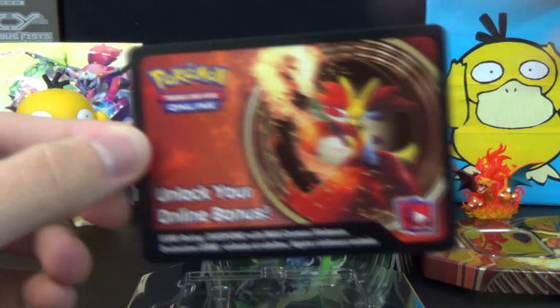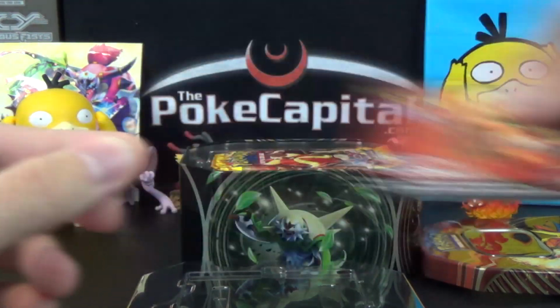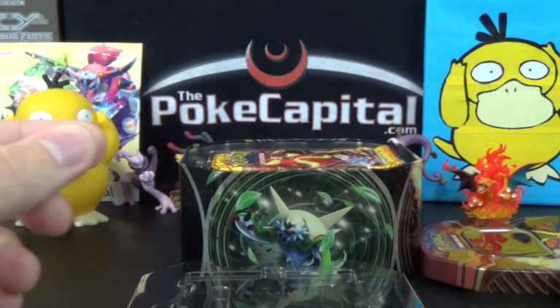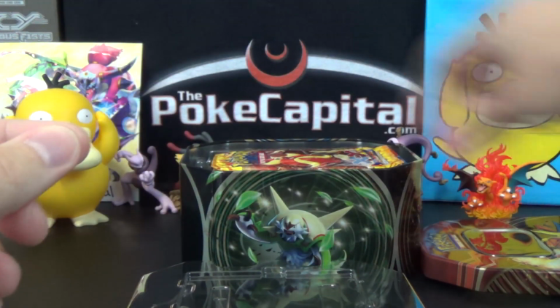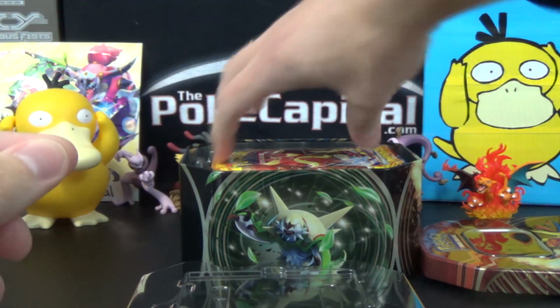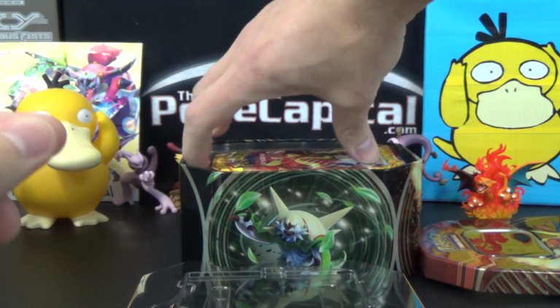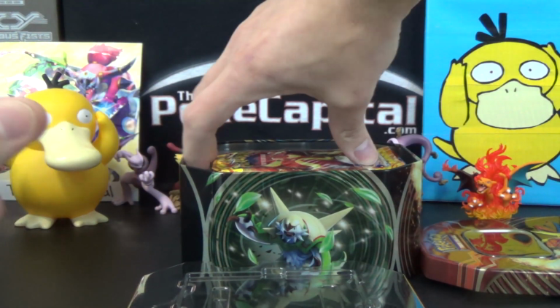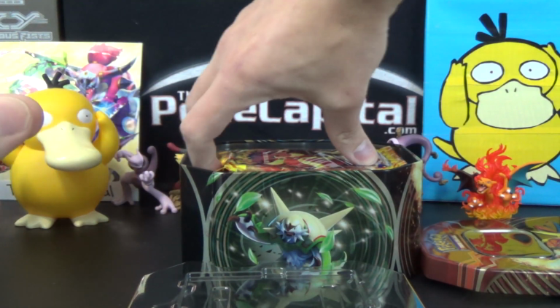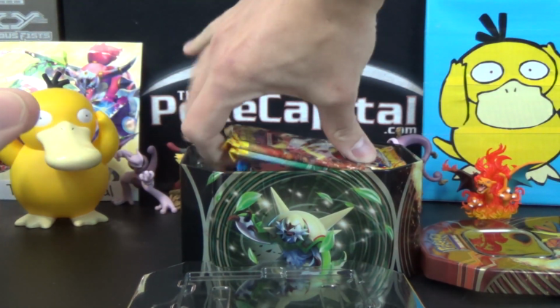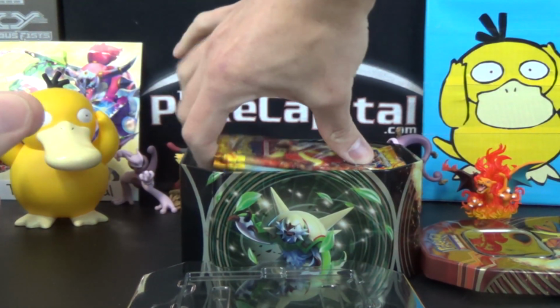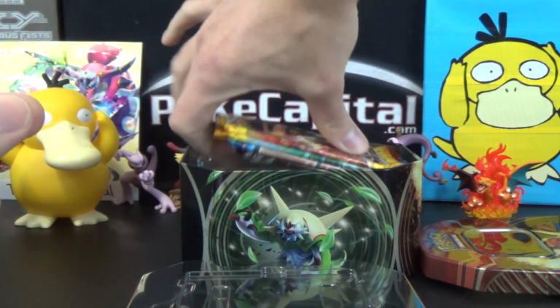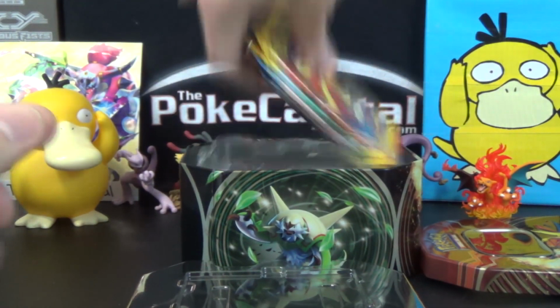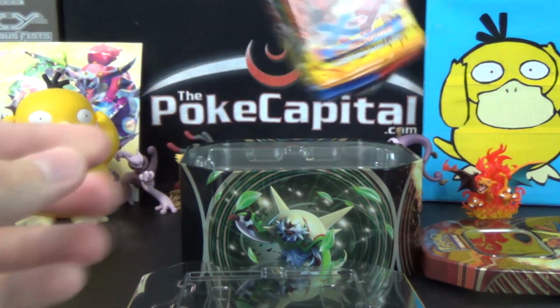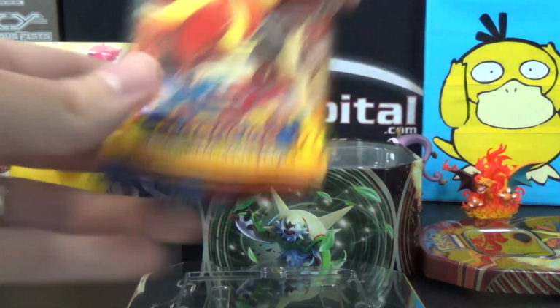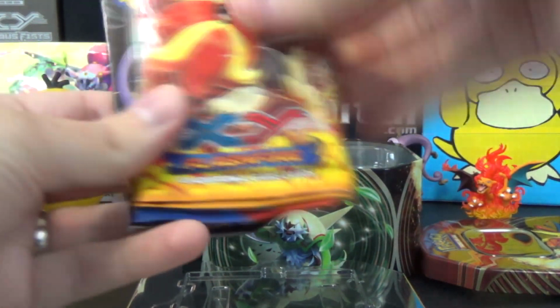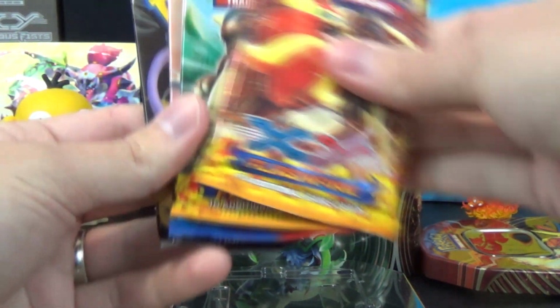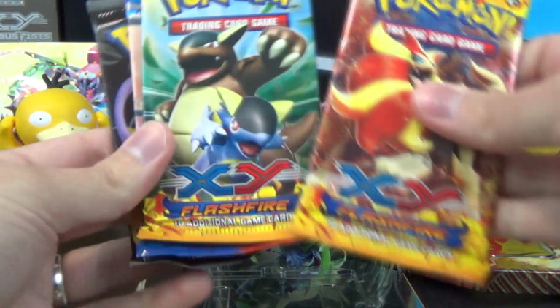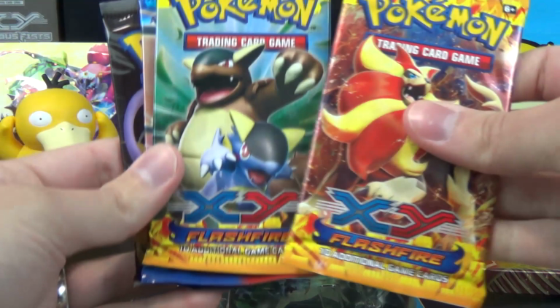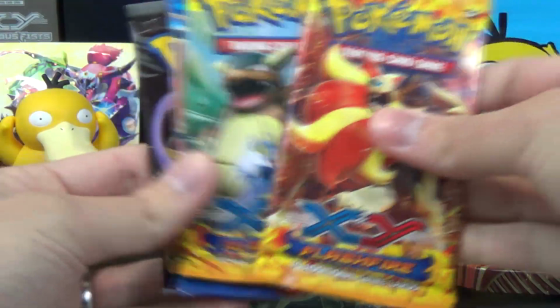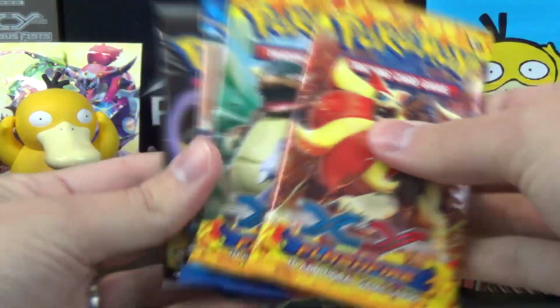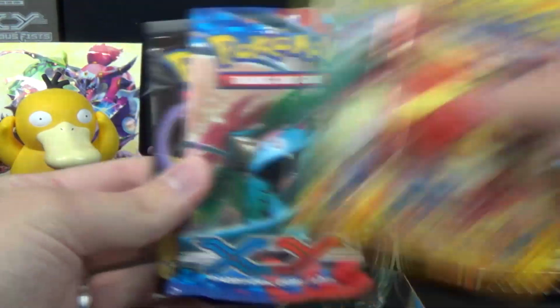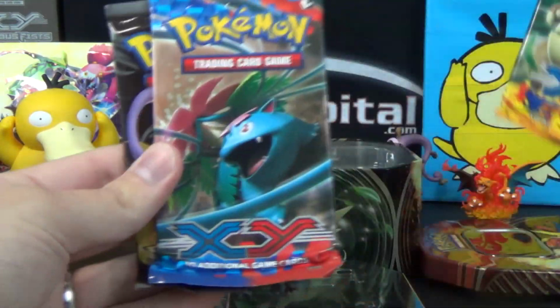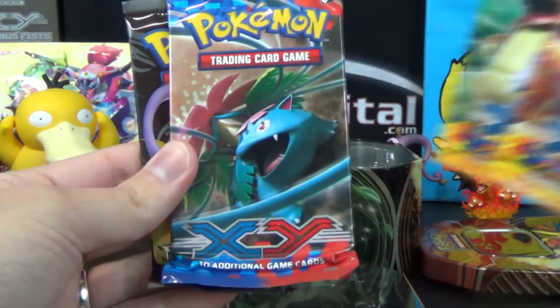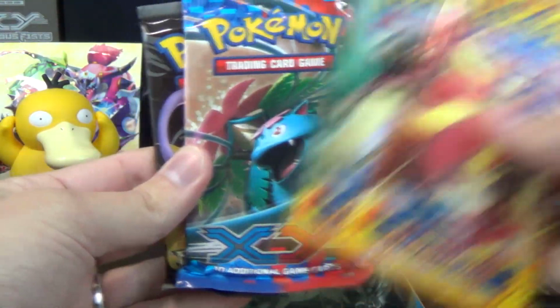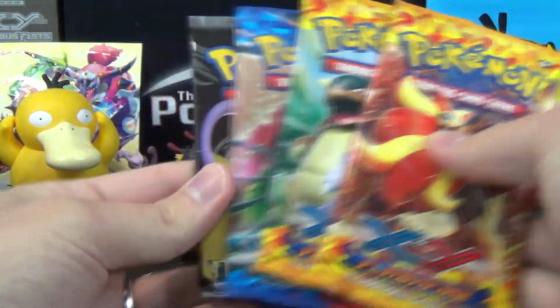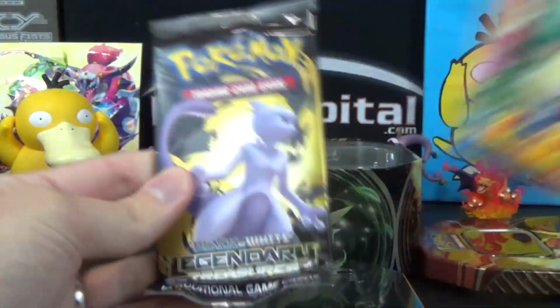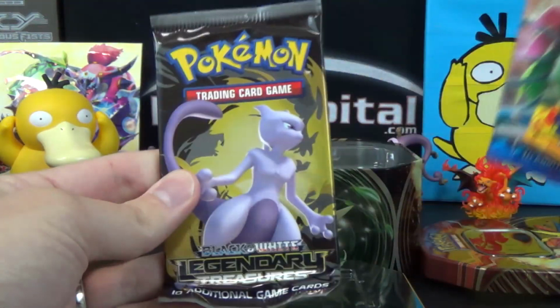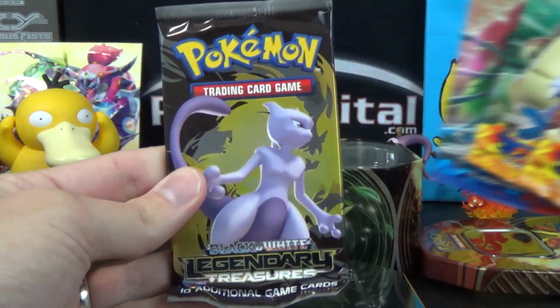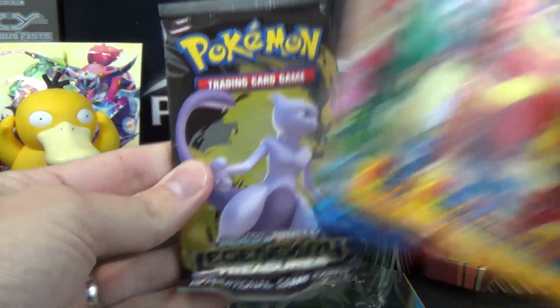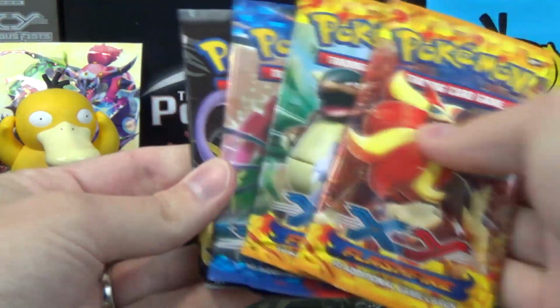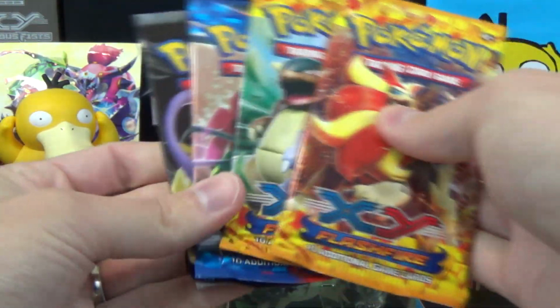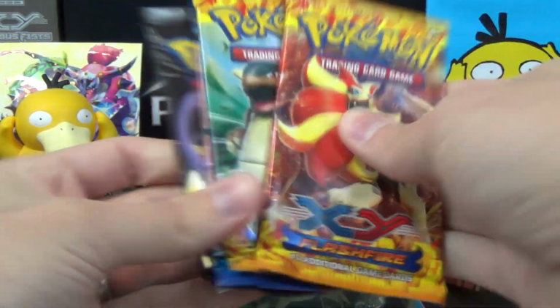Here's the code card and then four packs. So we've got two Flashfire, XY Base, and Legendary Treasures.